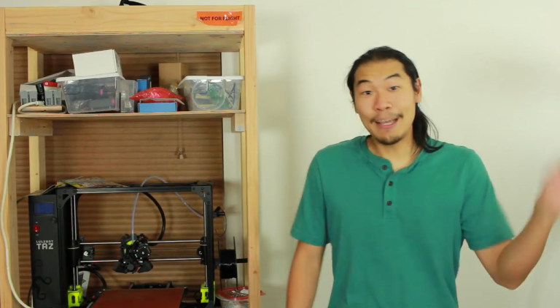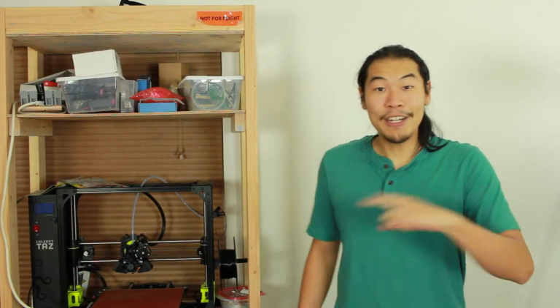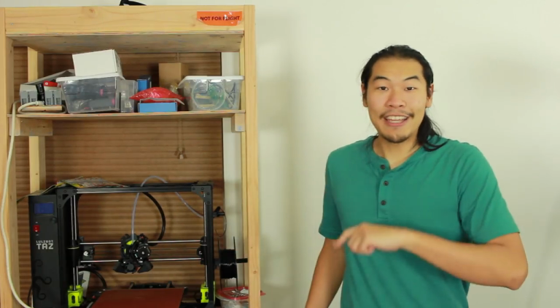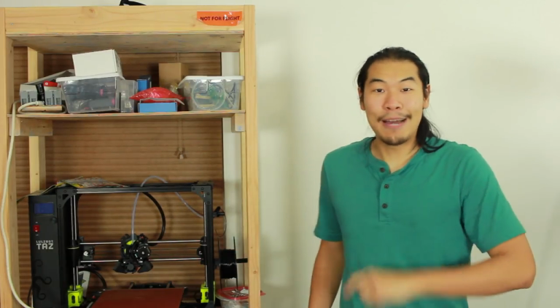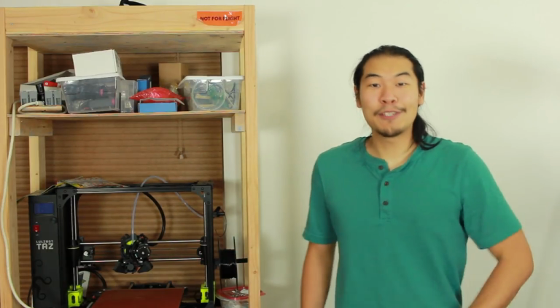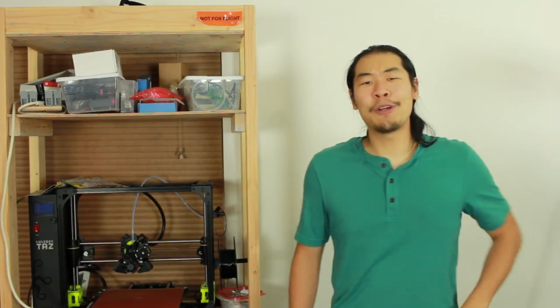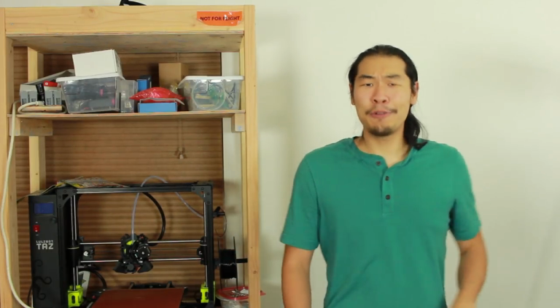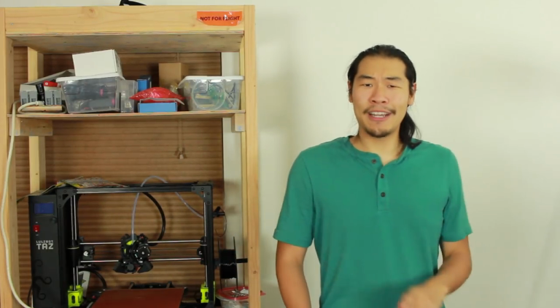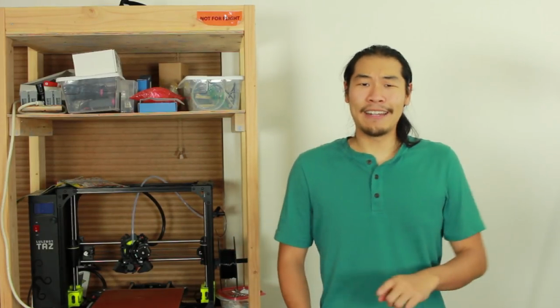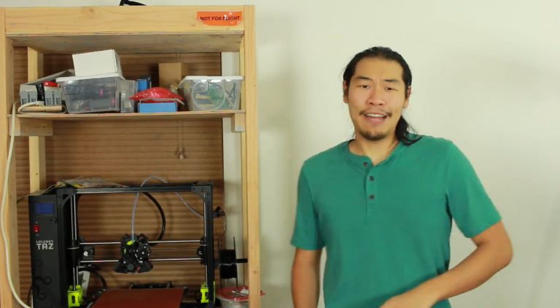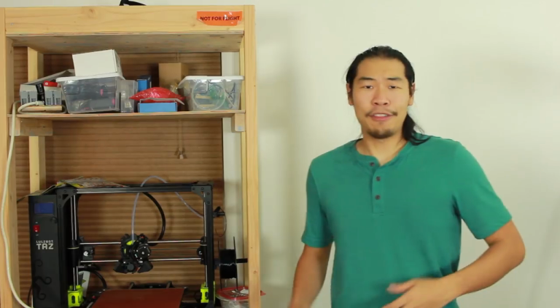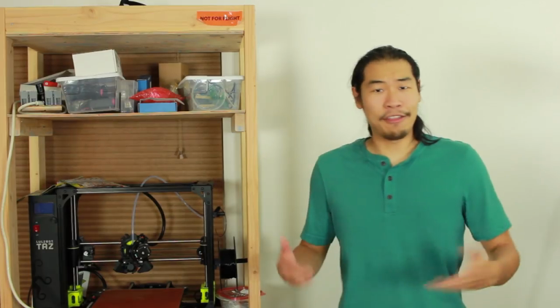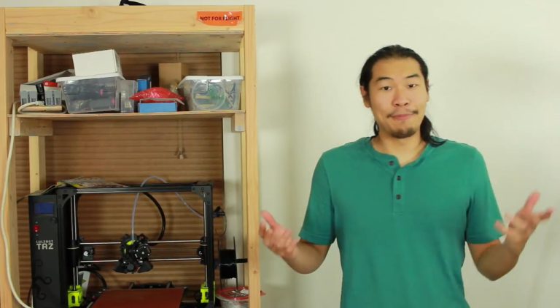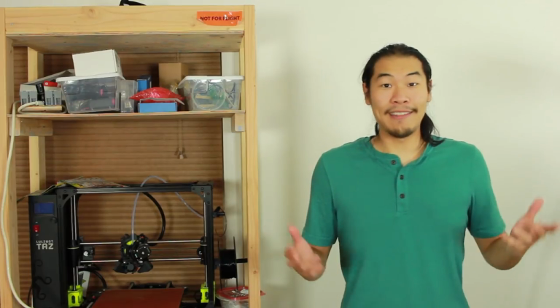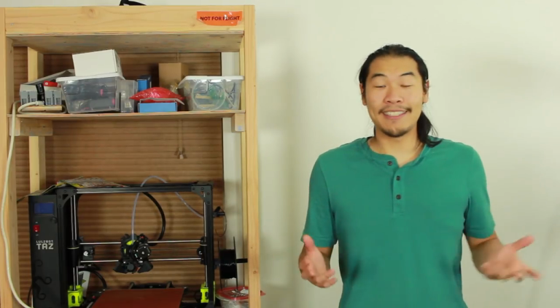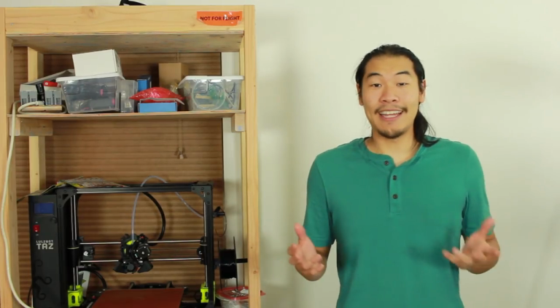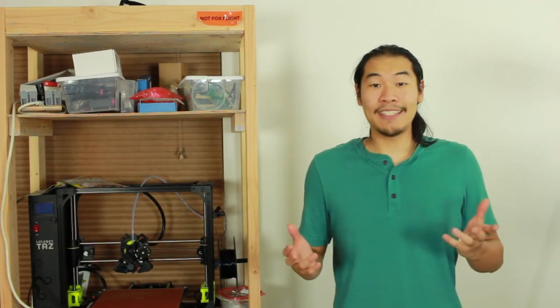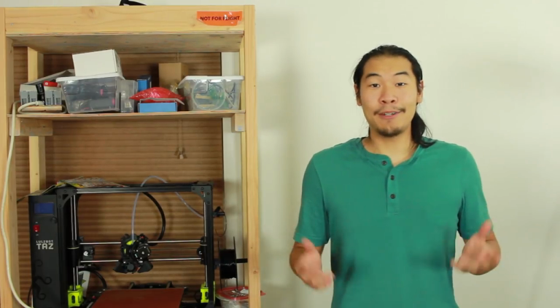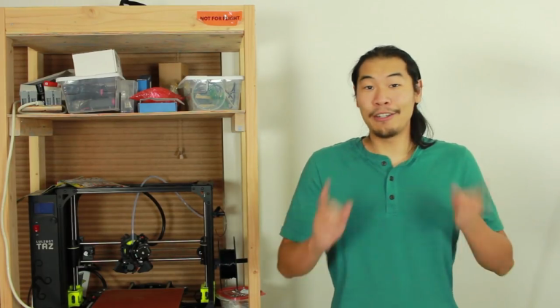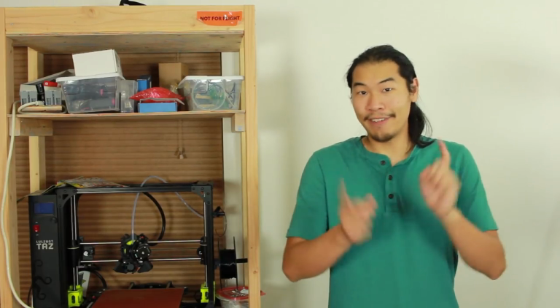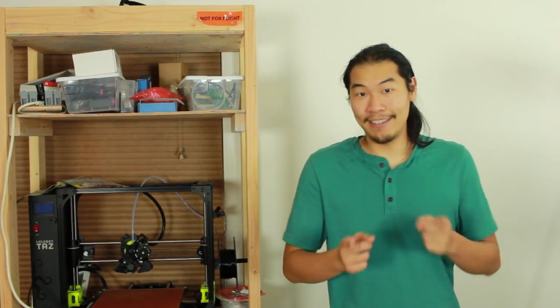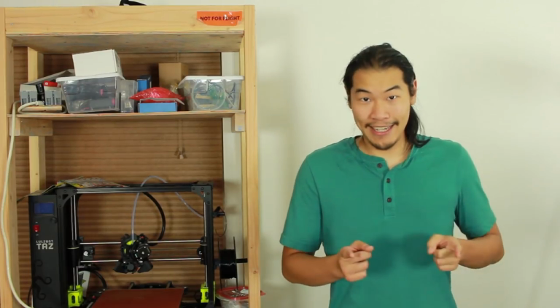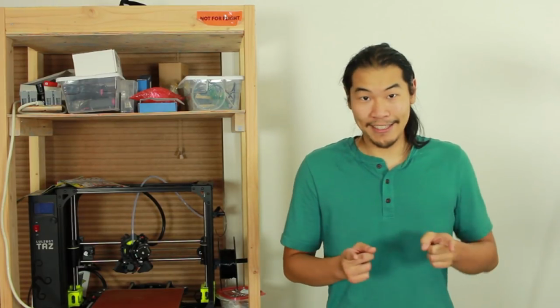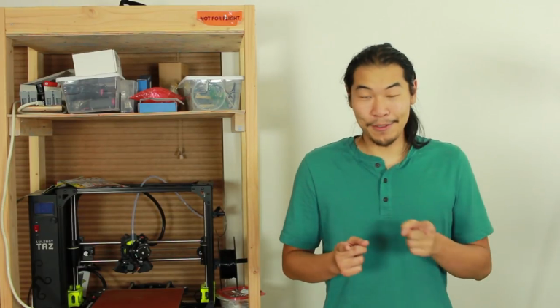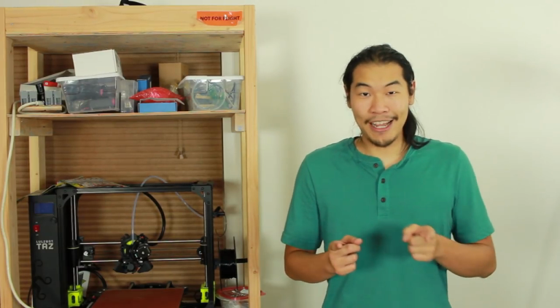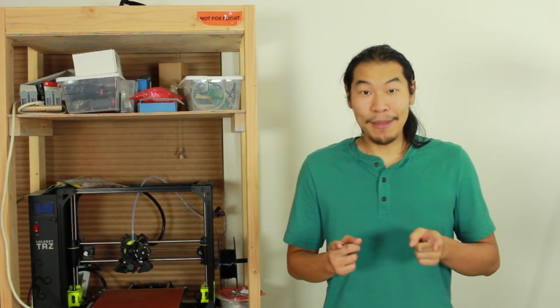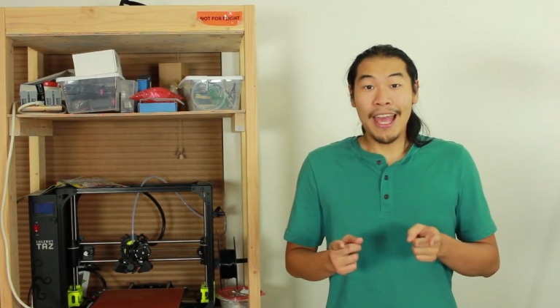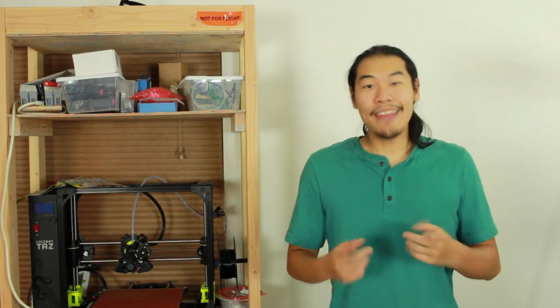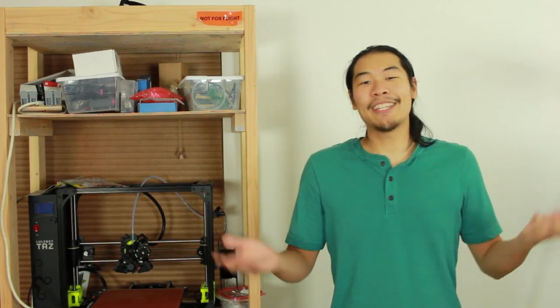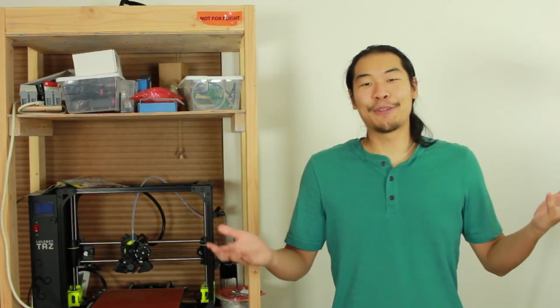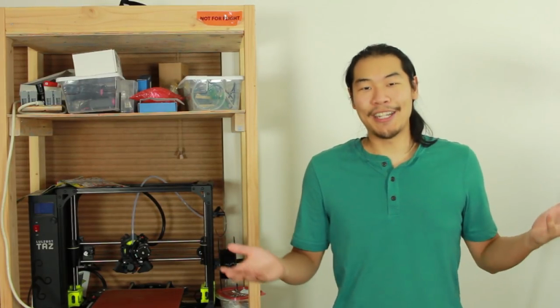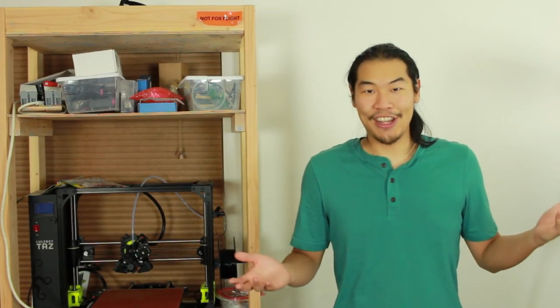Let me know in the comments what you would cut in half with a thermic lance lightsaber. Don't forget to like and subscribe, and thanks for watching.